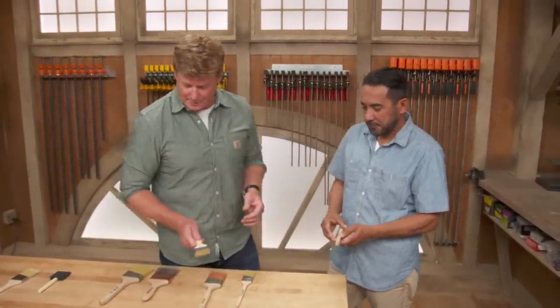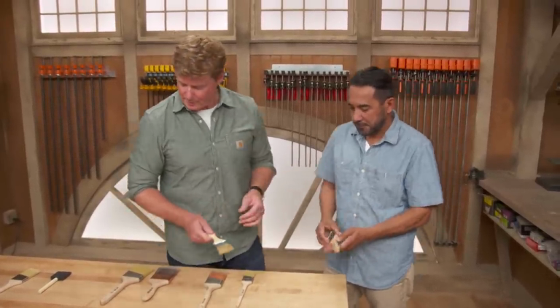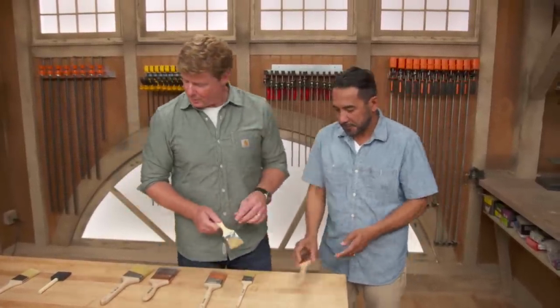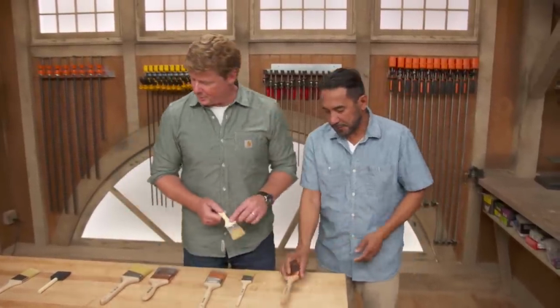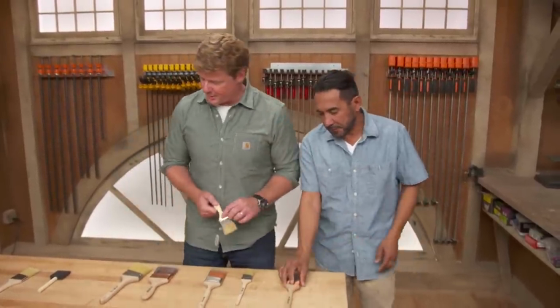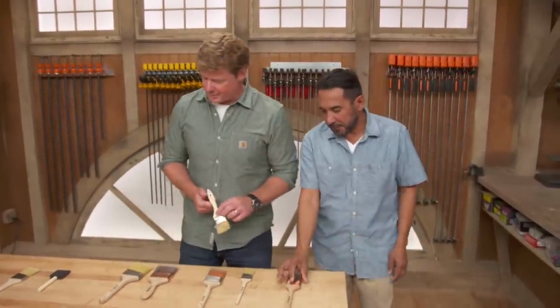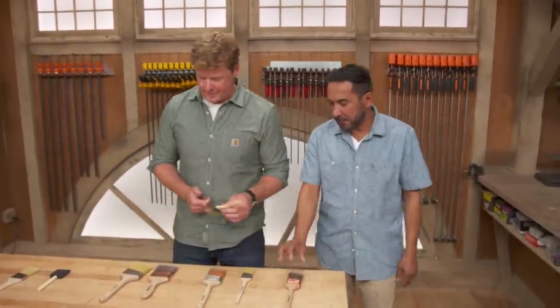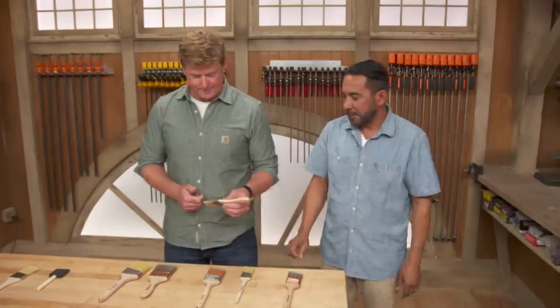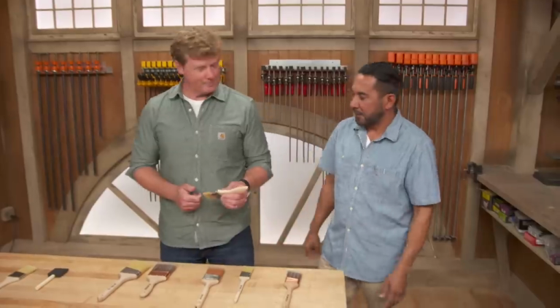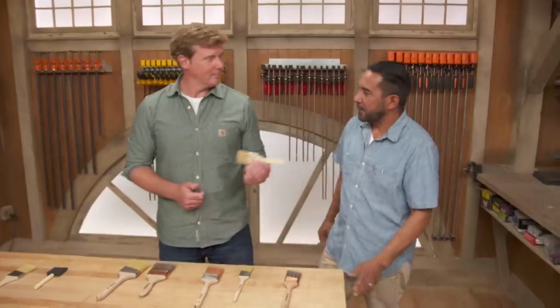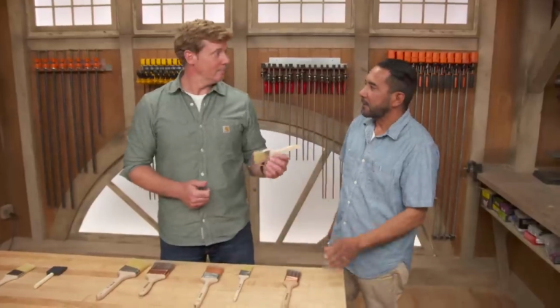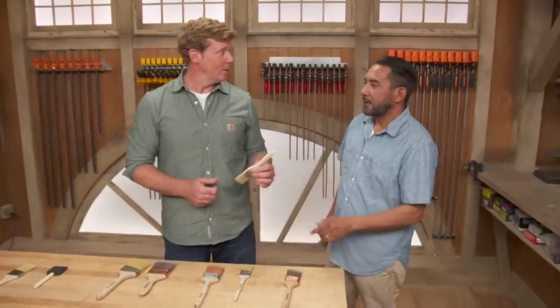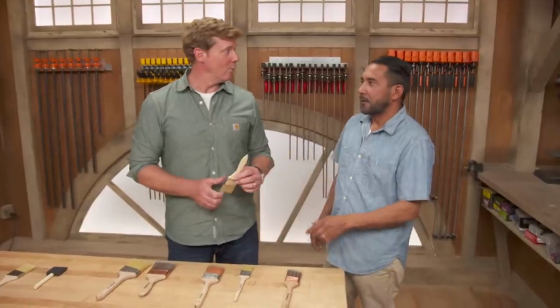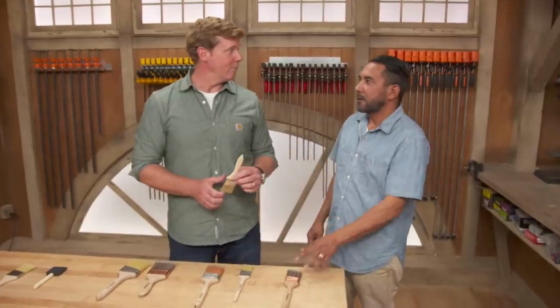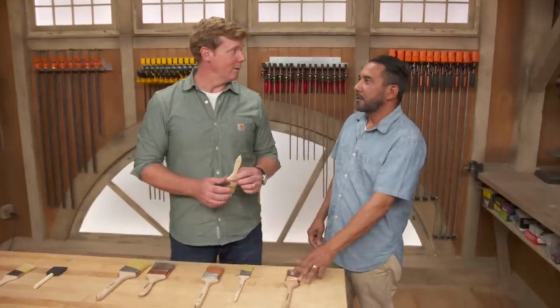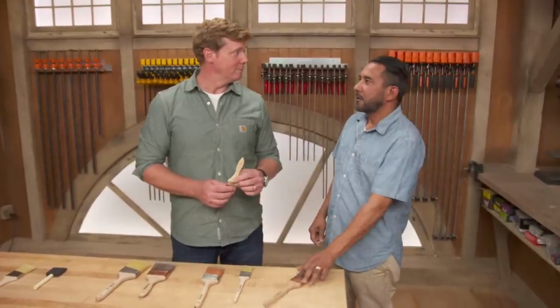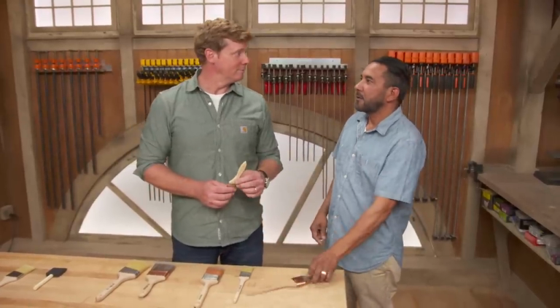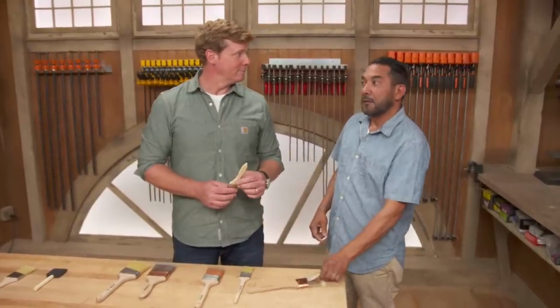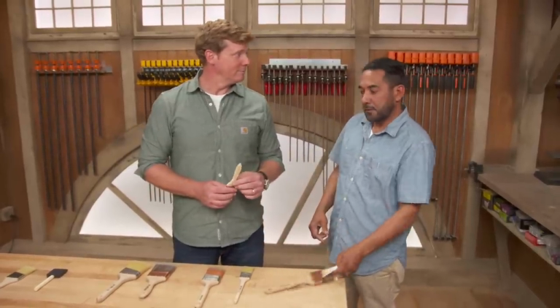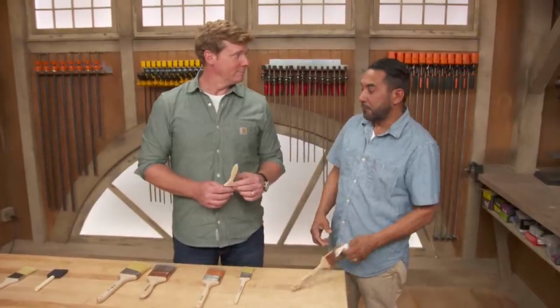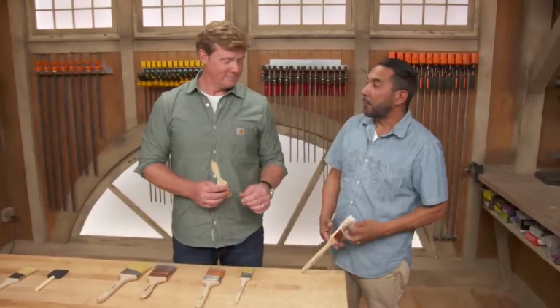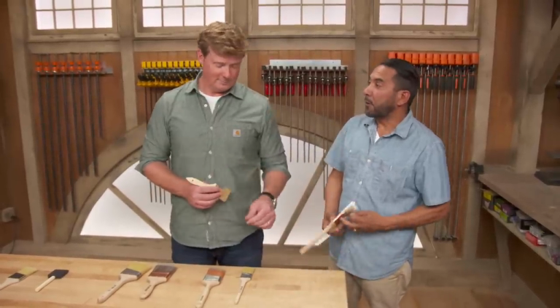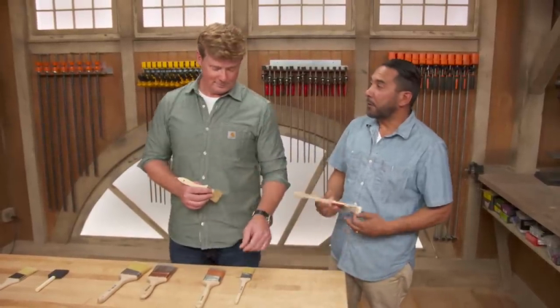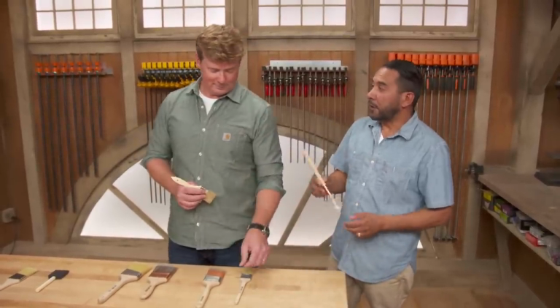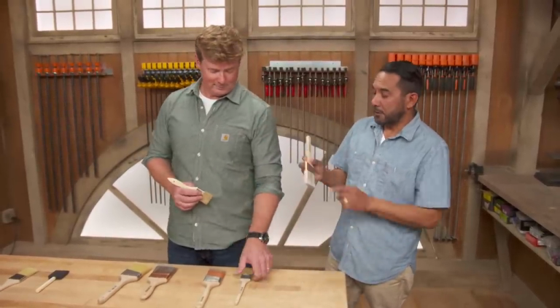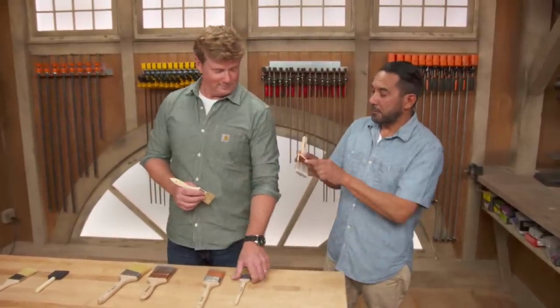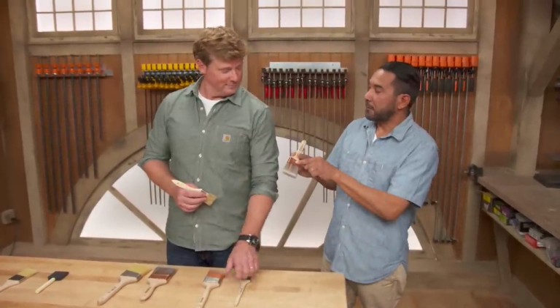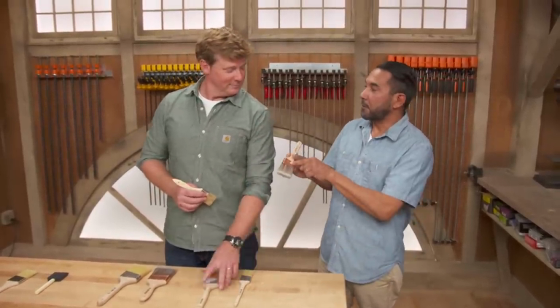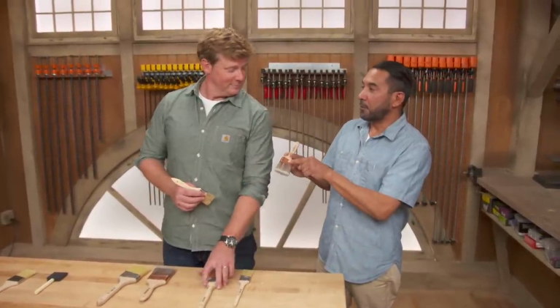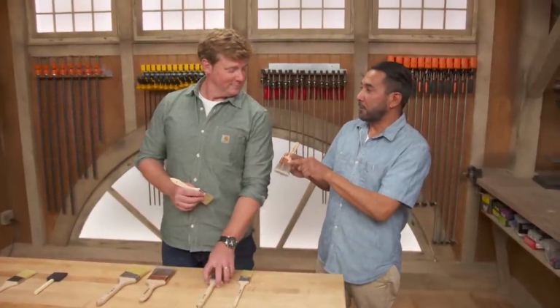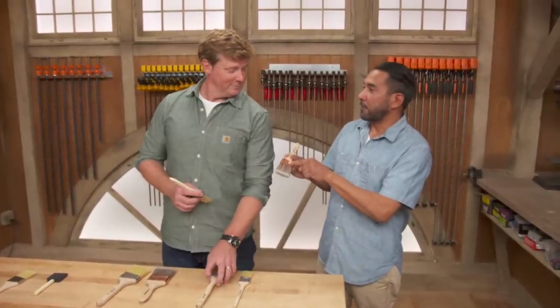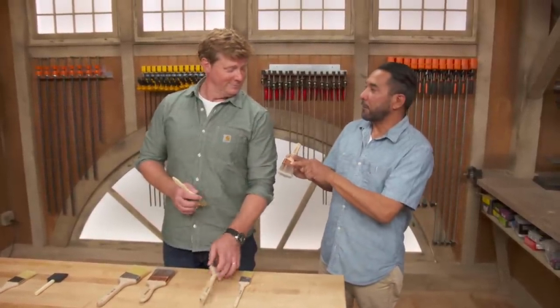Next time I go to the home center, you're coming with me. If I'm not there, you know what you look for.